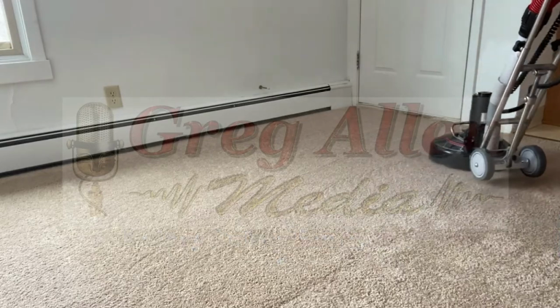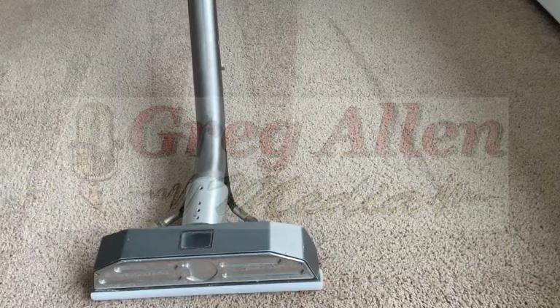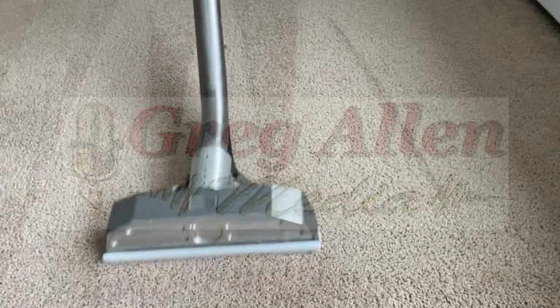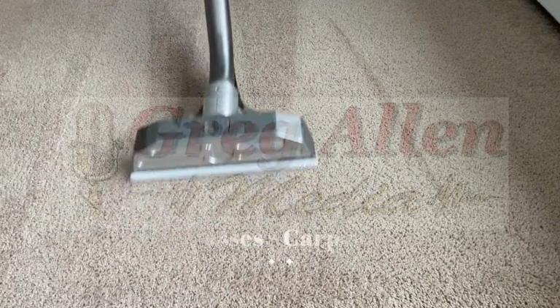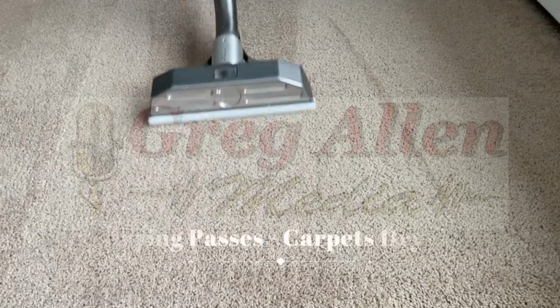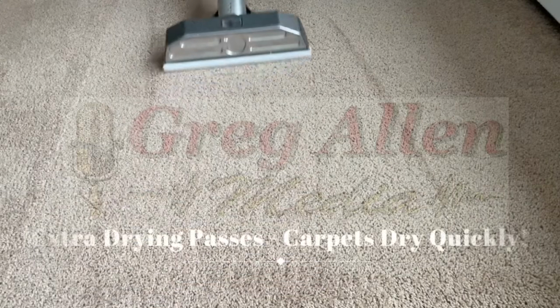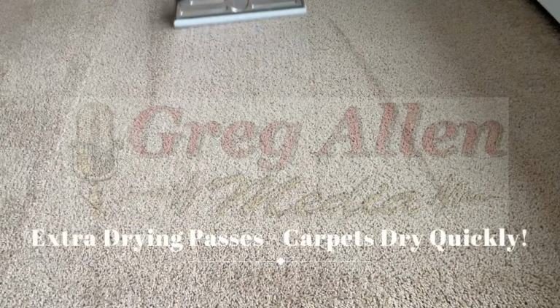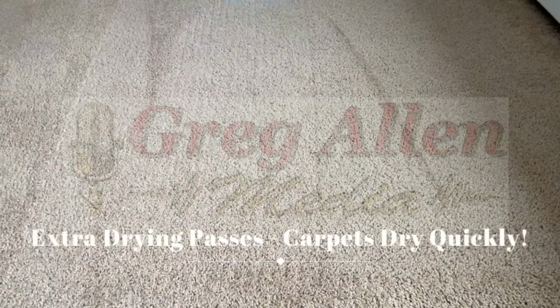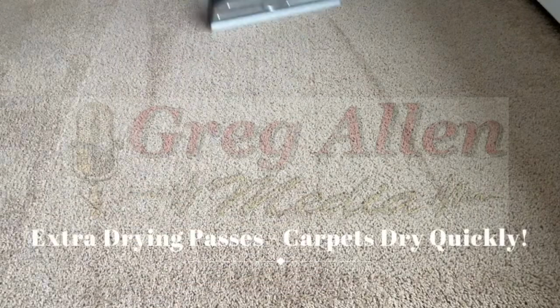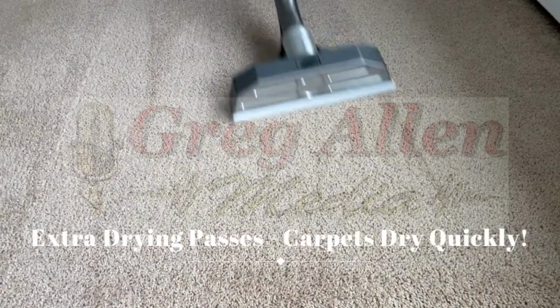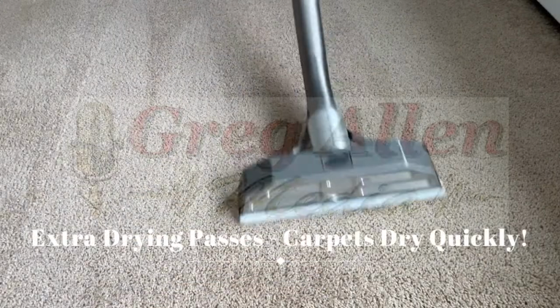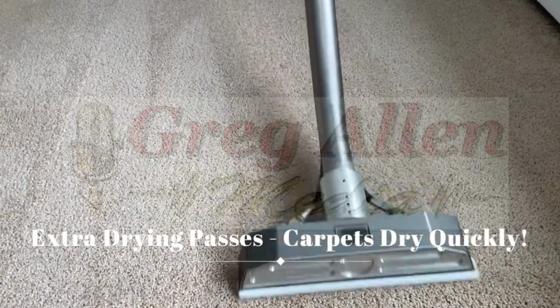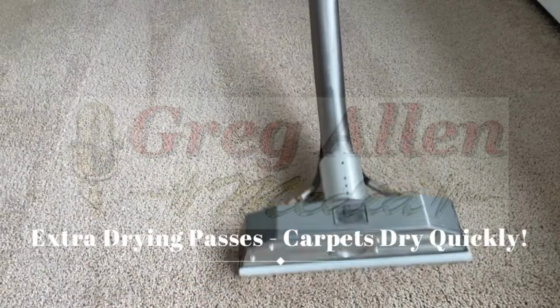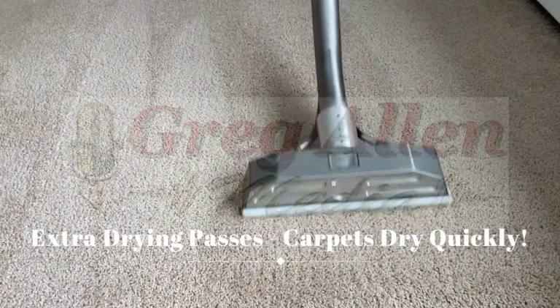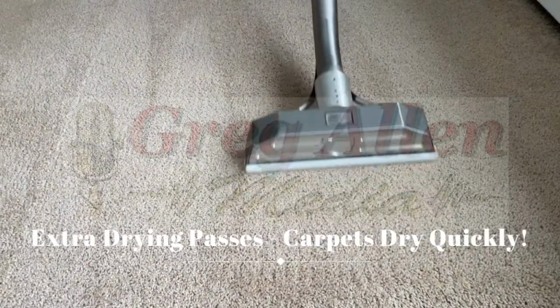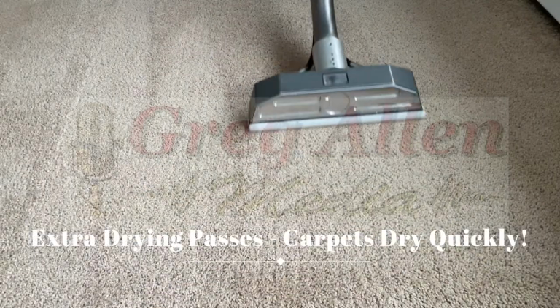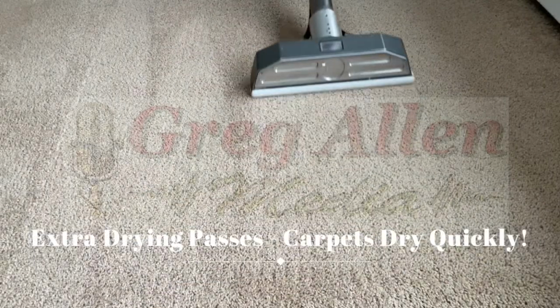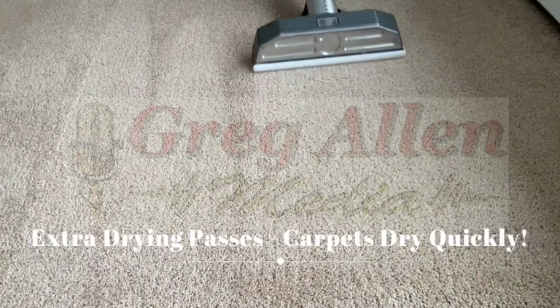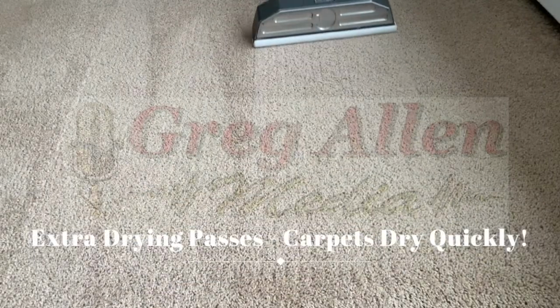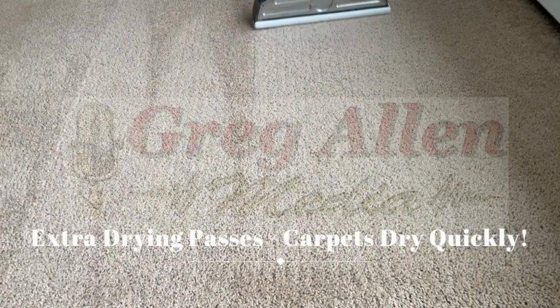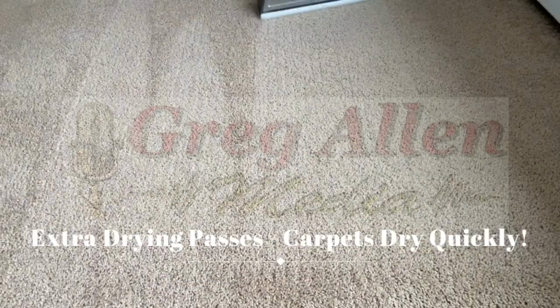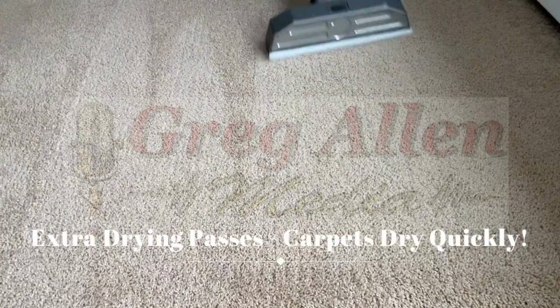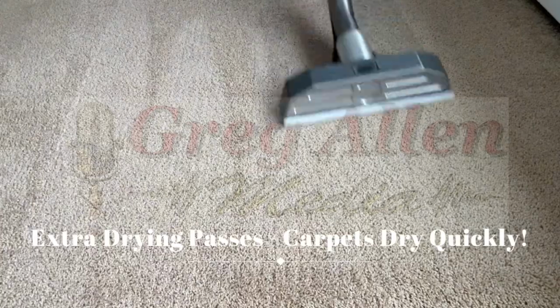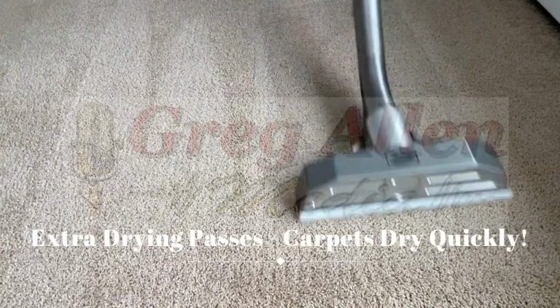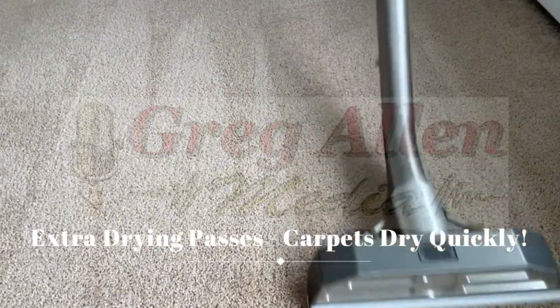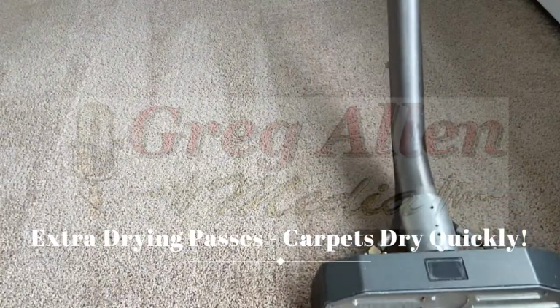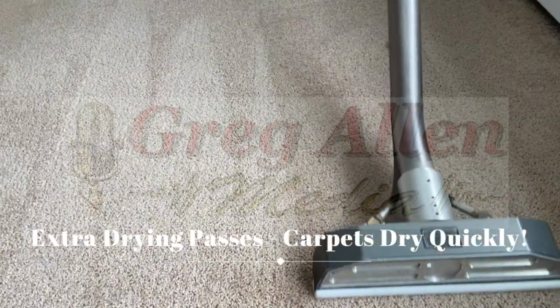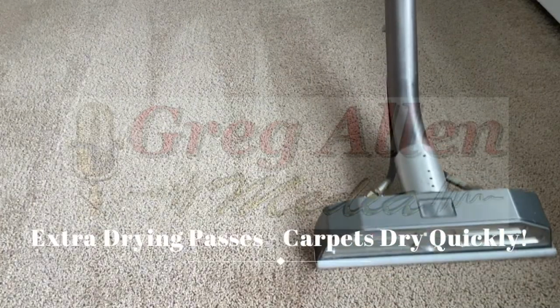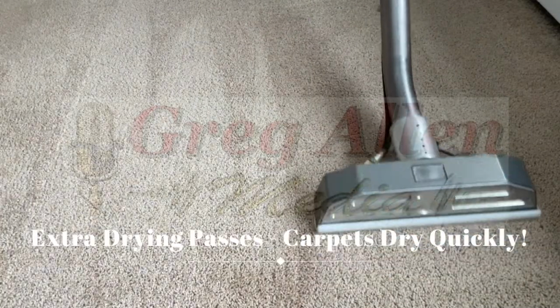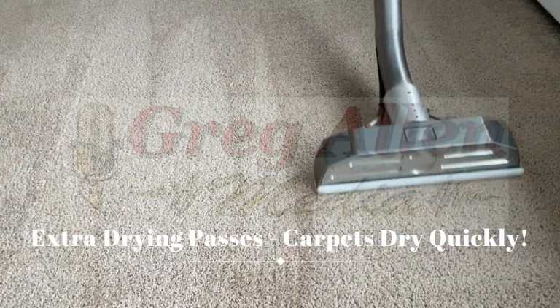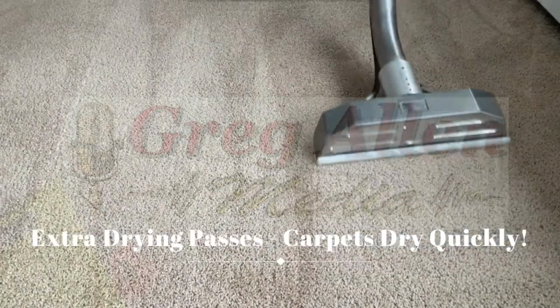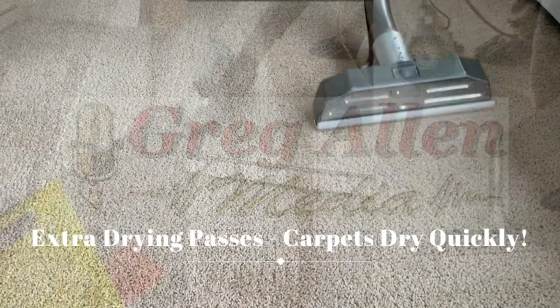Then we do additional dry passes to extract all the moisture that can be removed, so your carpets dry quickly.